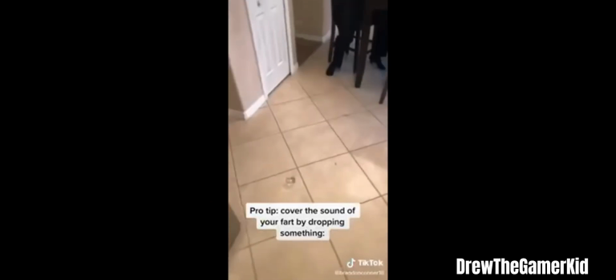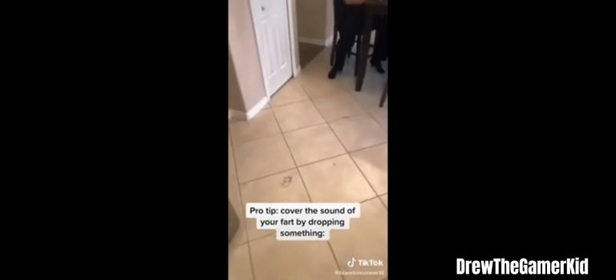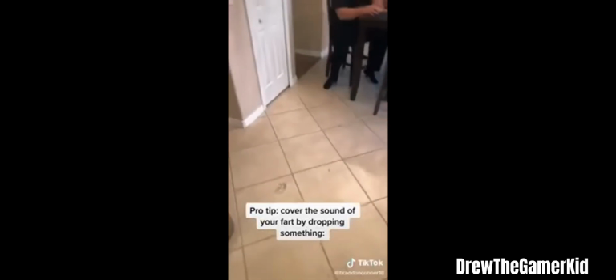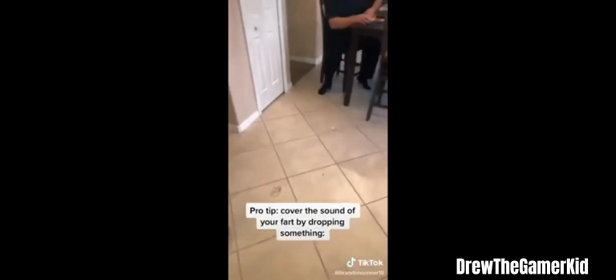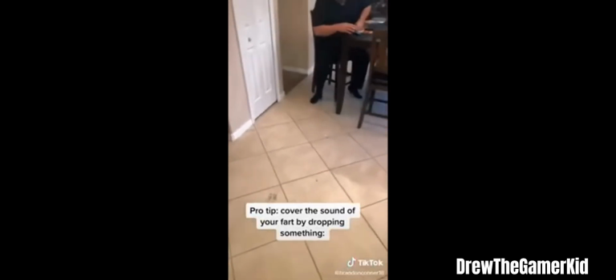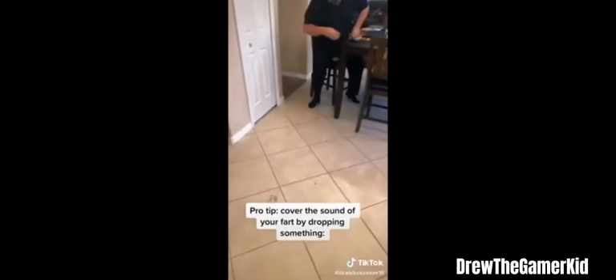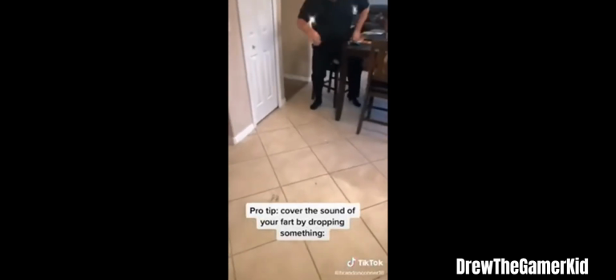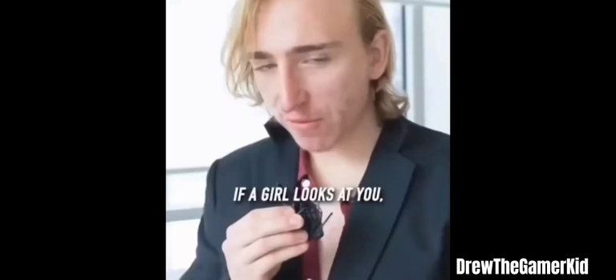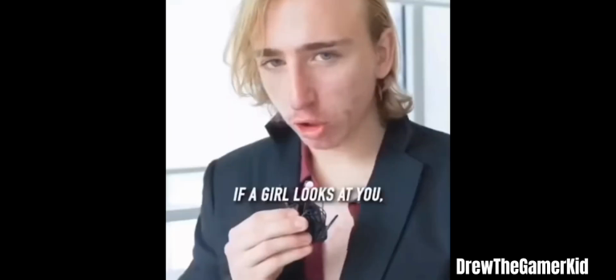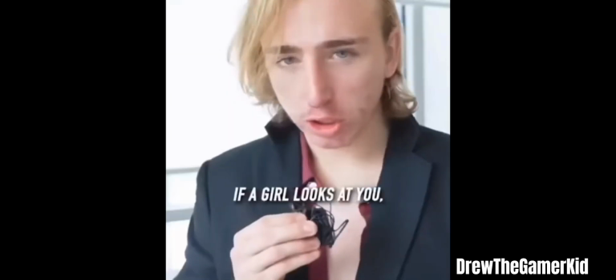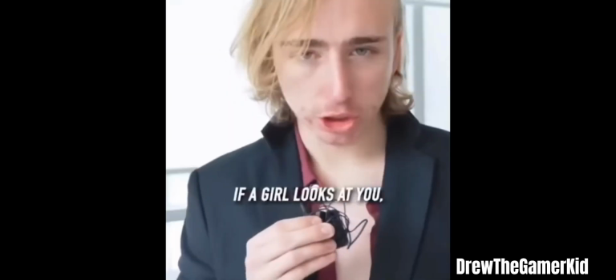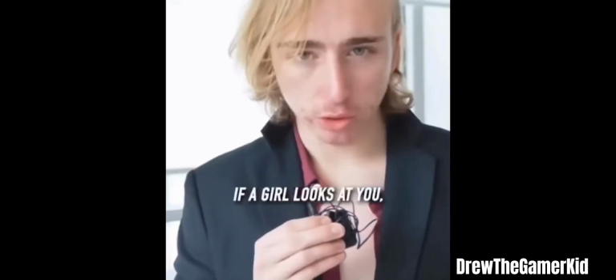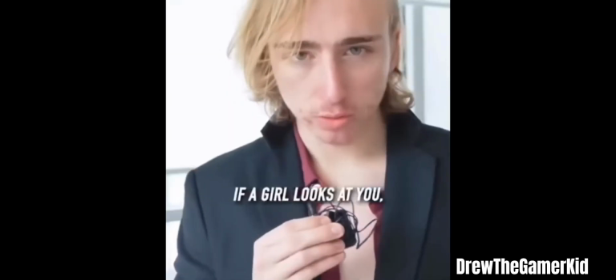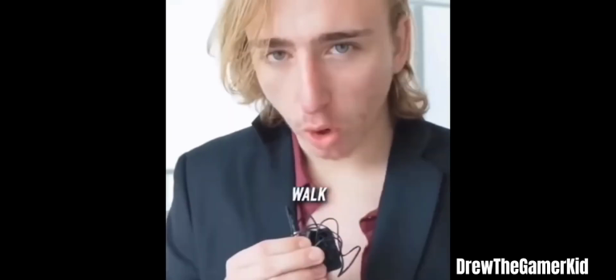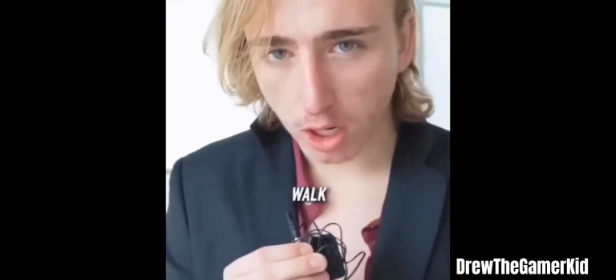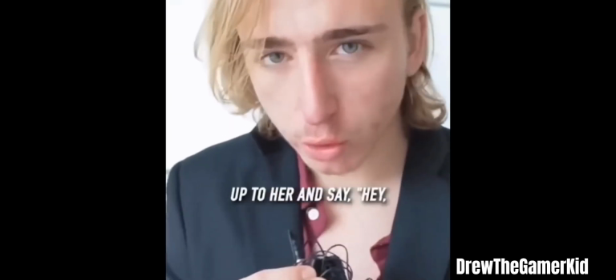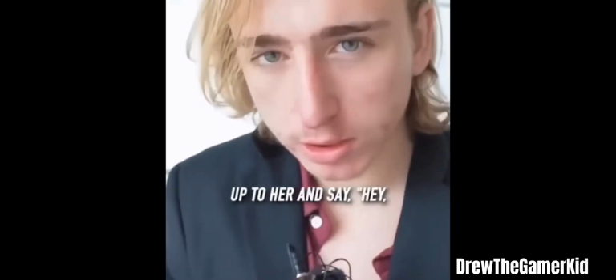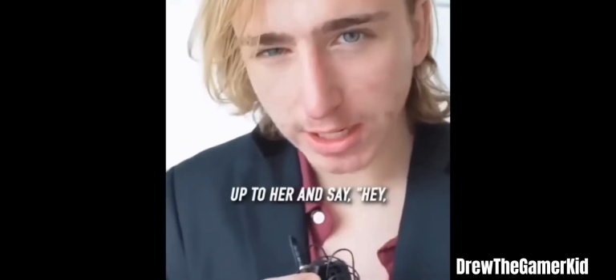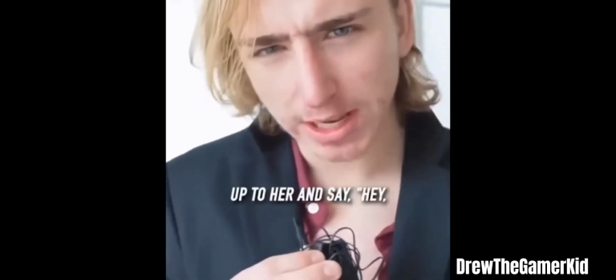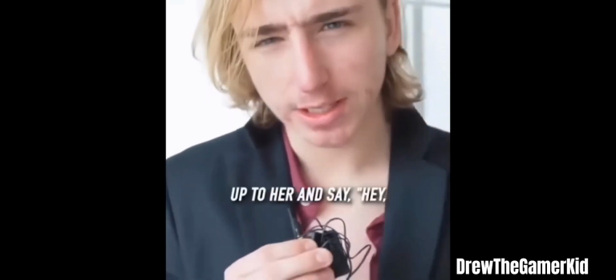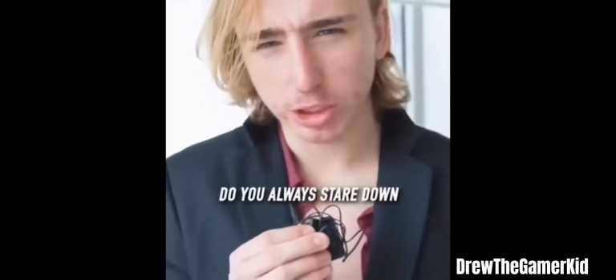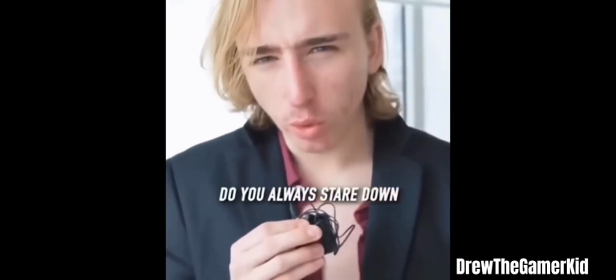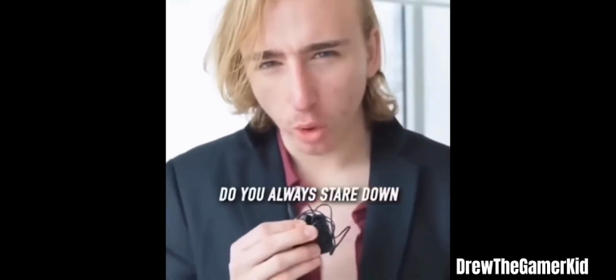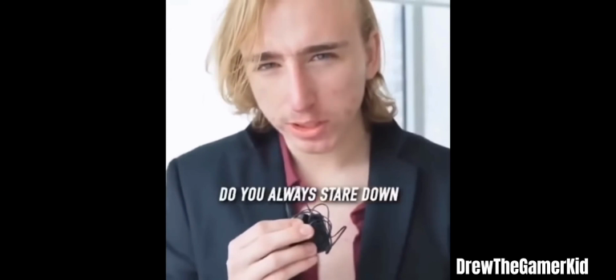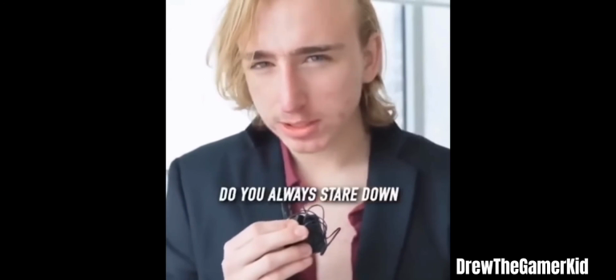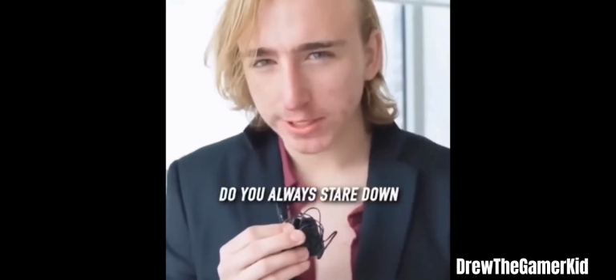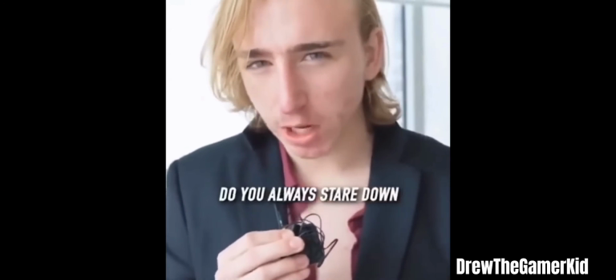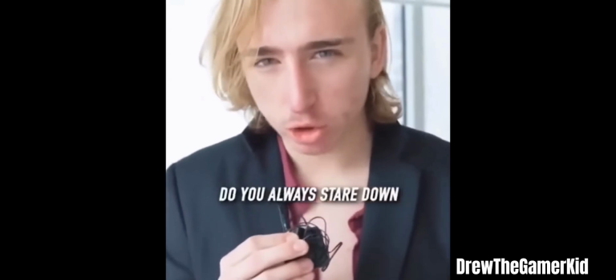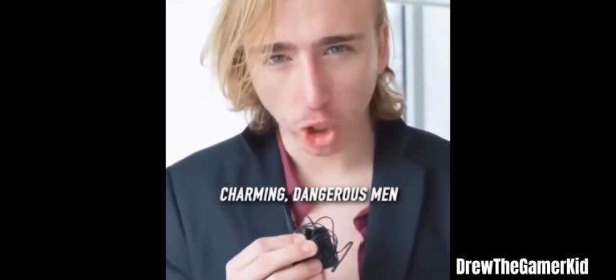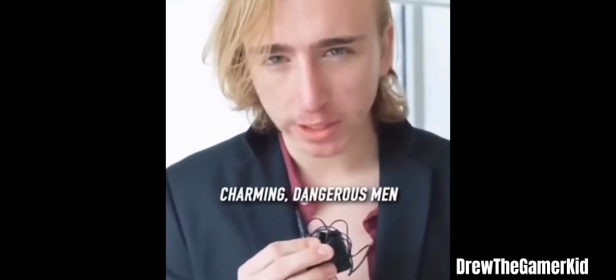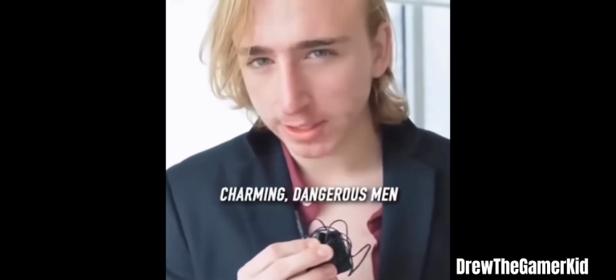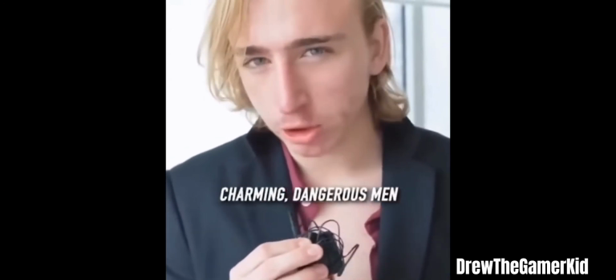Brandon, what the fuck? Walk up to her and say, hey, do you always stare down charming and dangerous men?